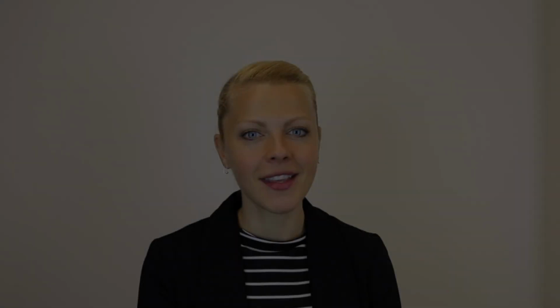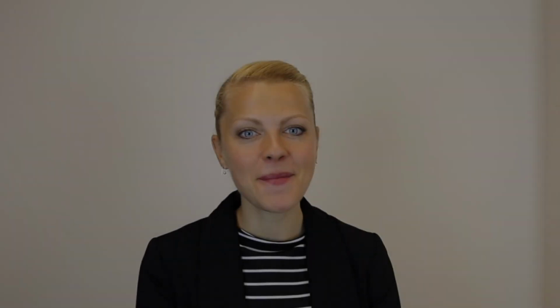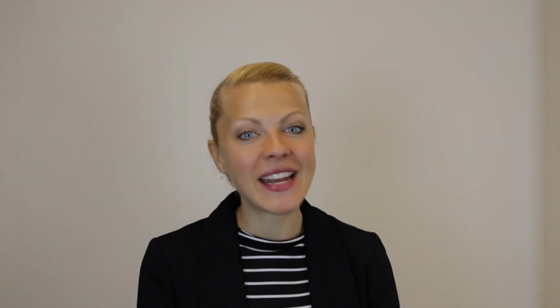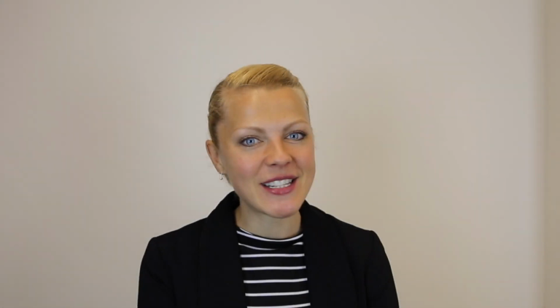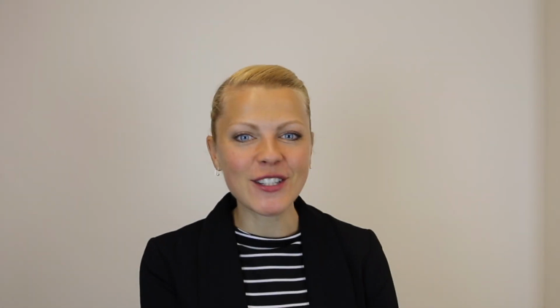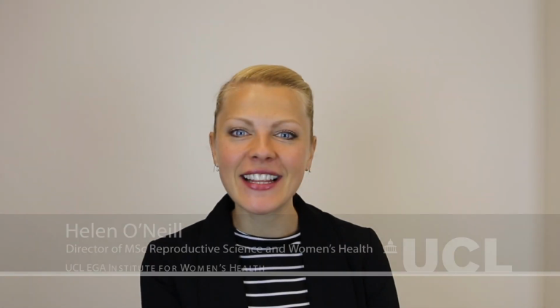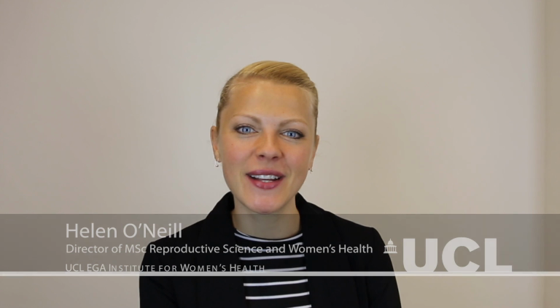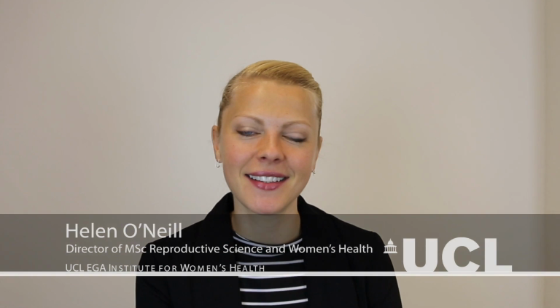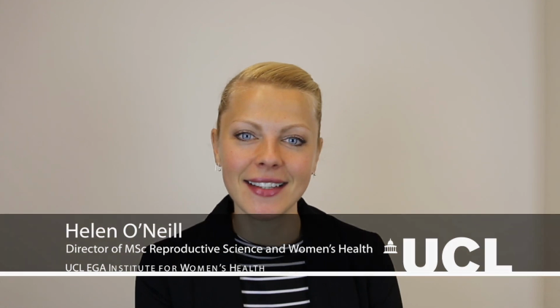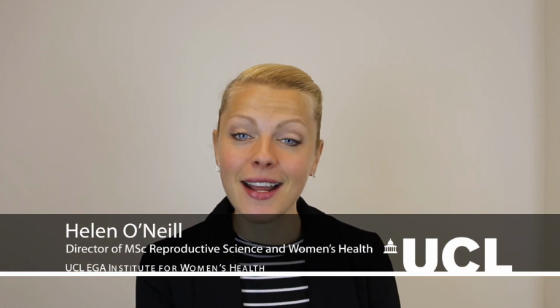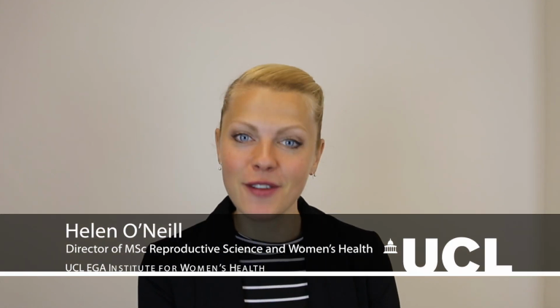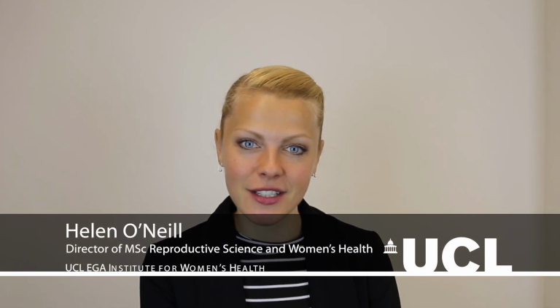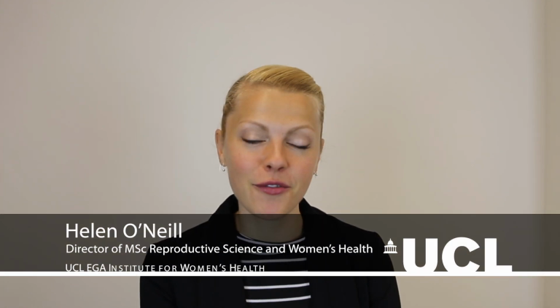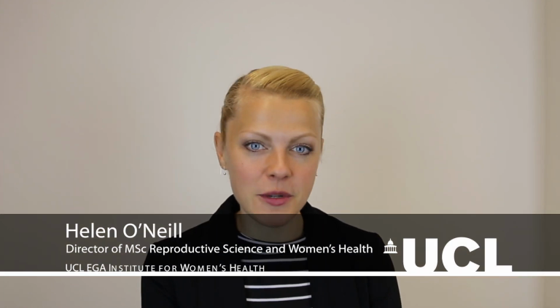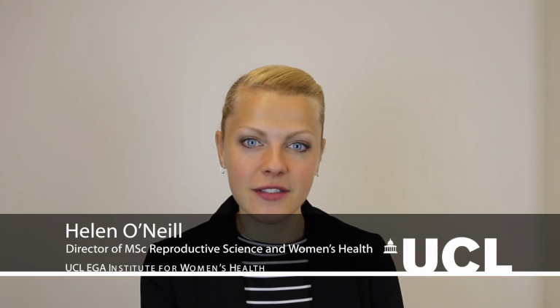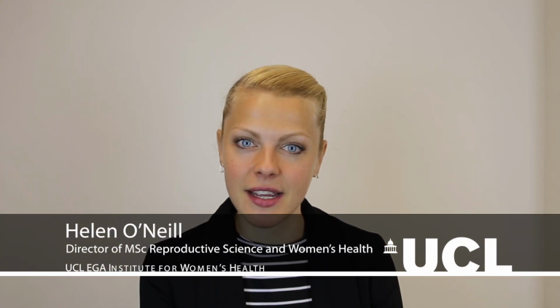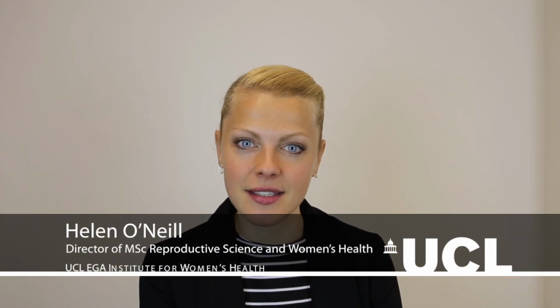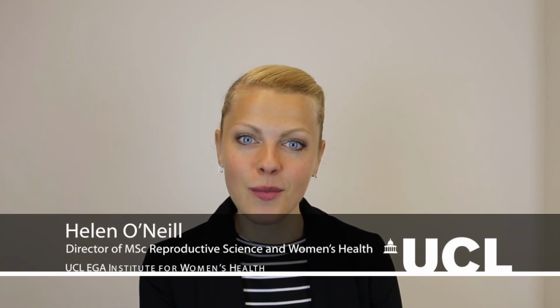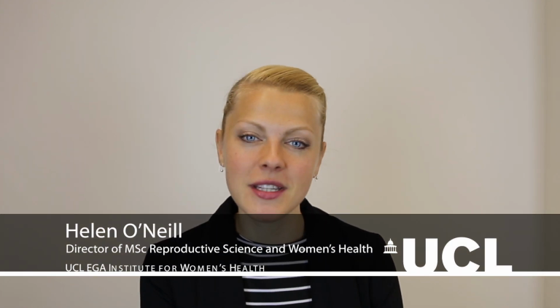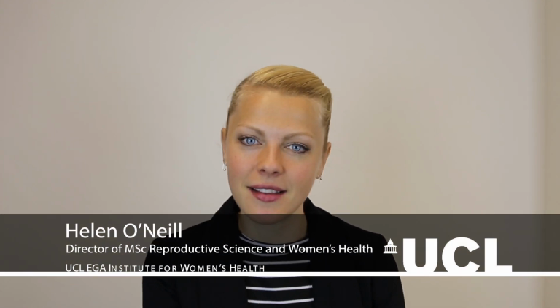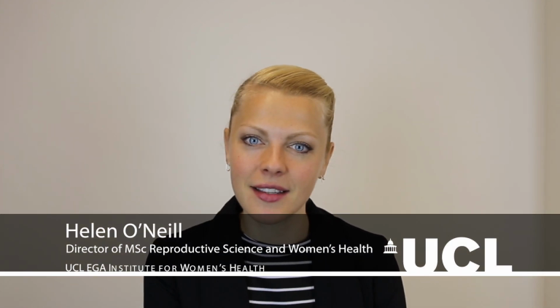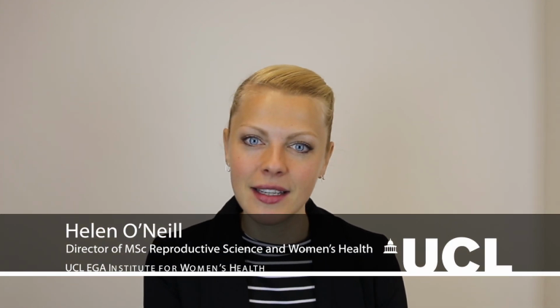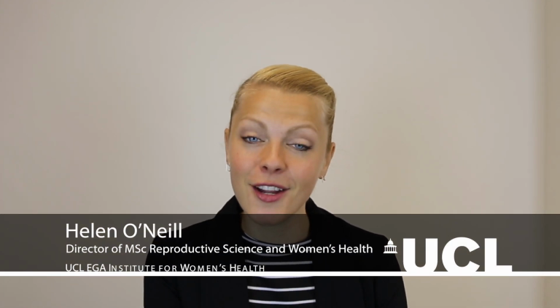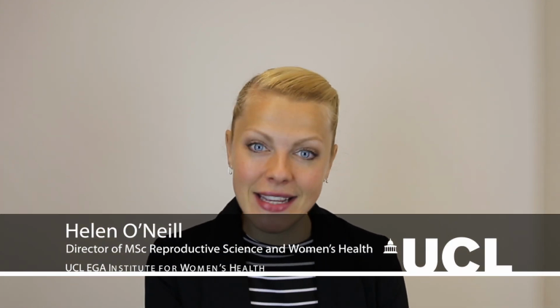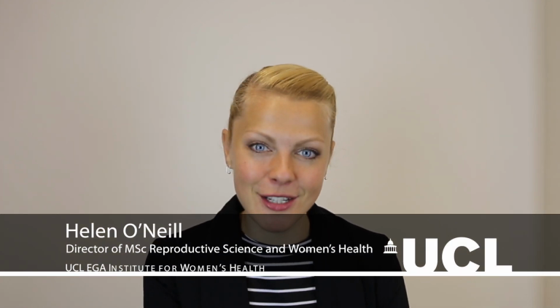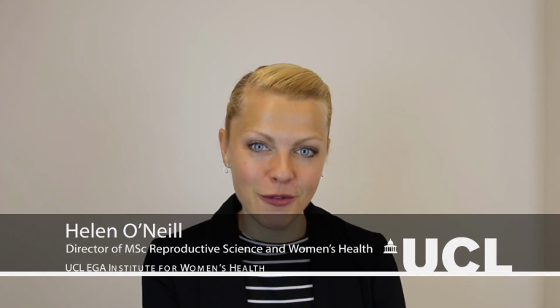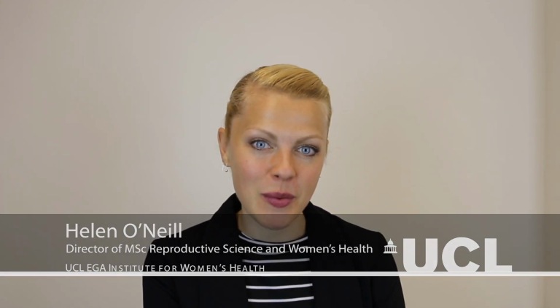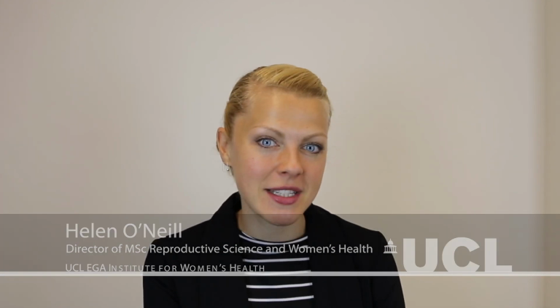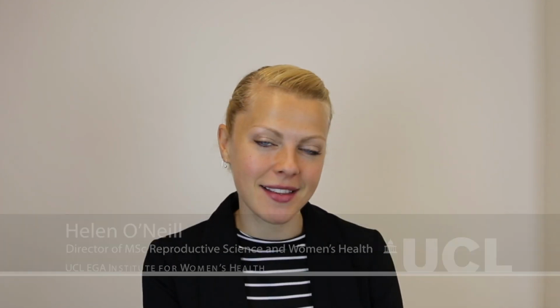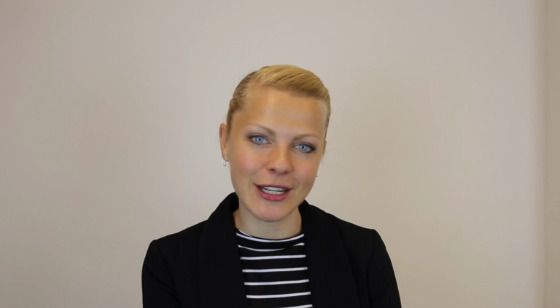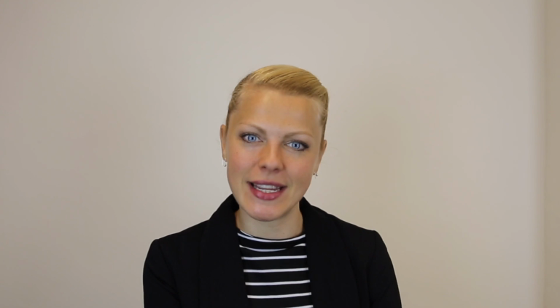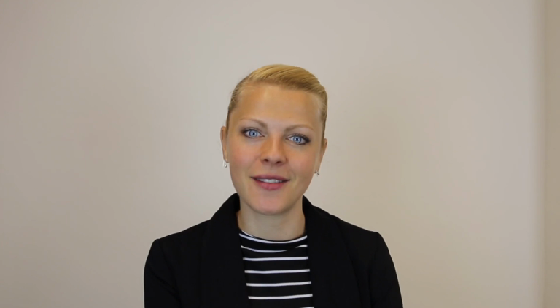My name is Dr Helen O'Neill and I'm Director of Reproductive Science and Women's Health here at the Institute for Women's Health at UCL.